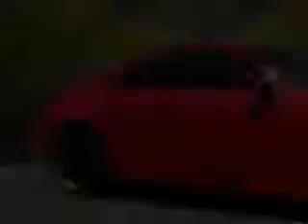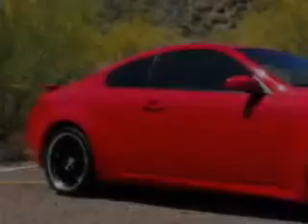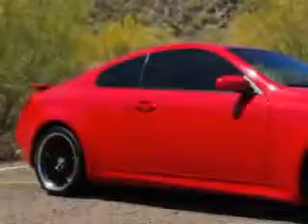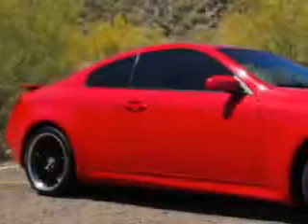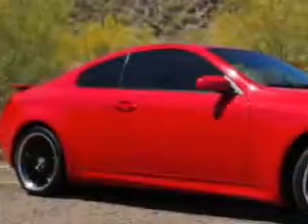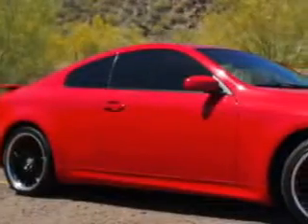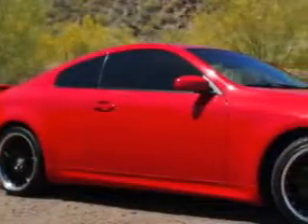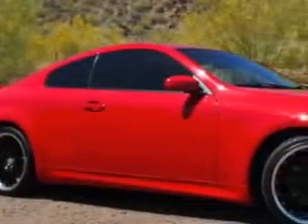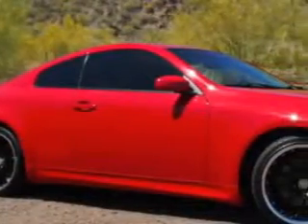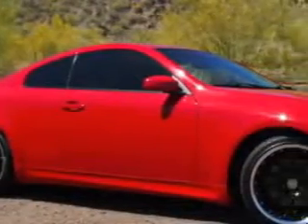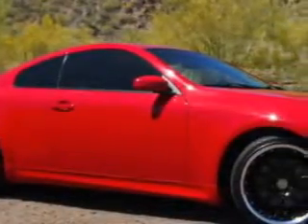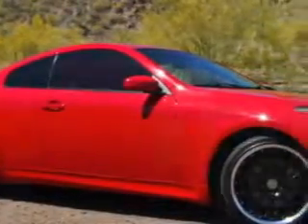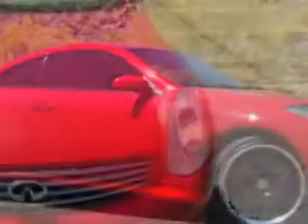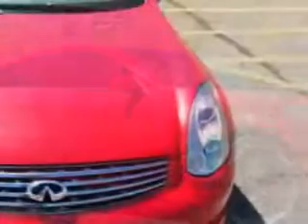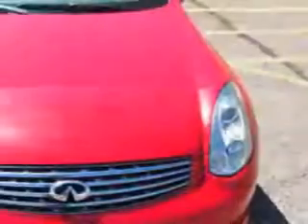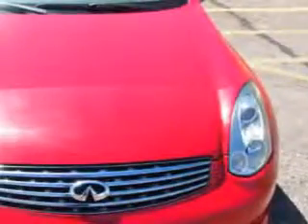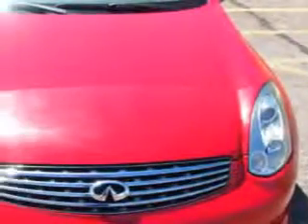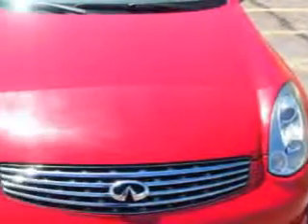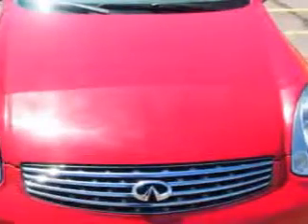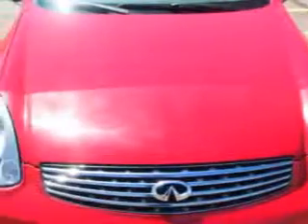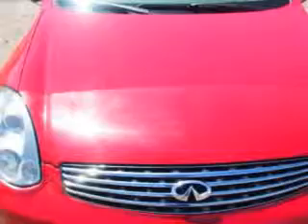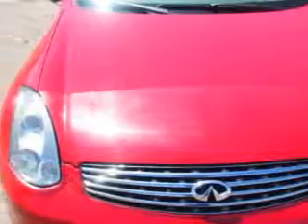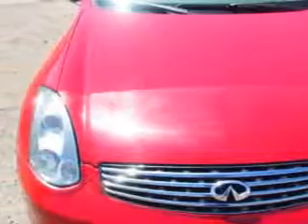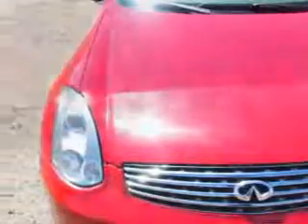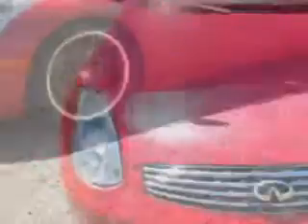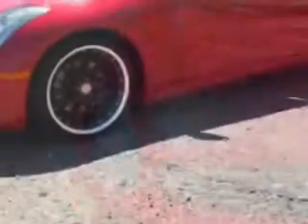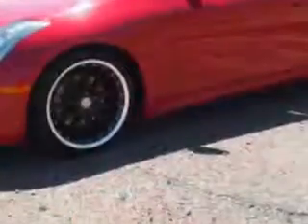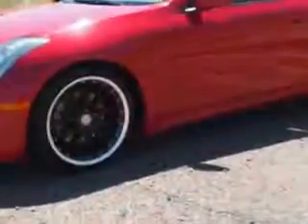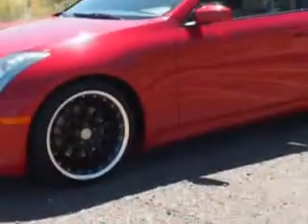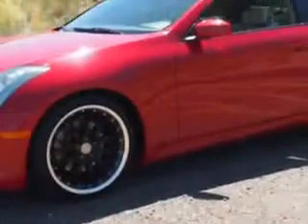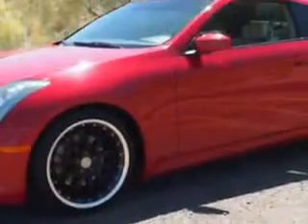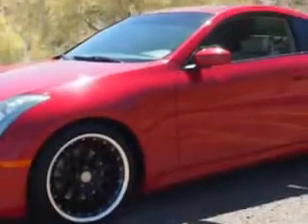Check out this laser red pearl metallic '06 Infiniti G35 two-door coupe, equipped with a six-cylinder engine and an automatic transmission.